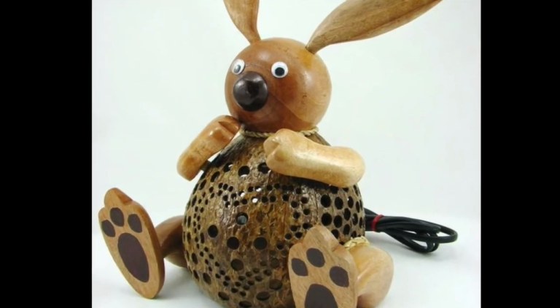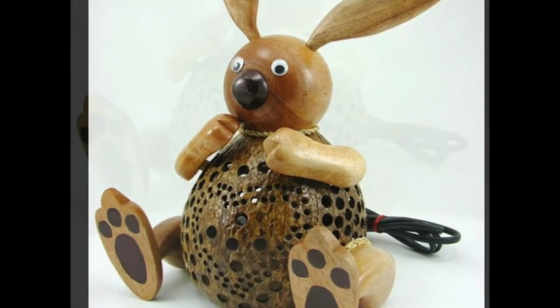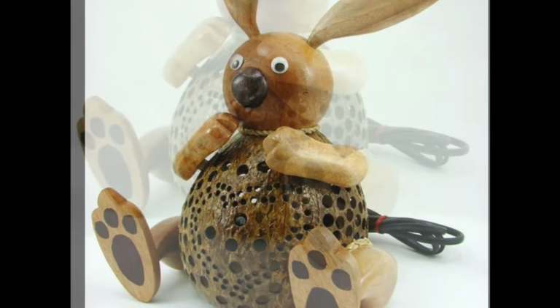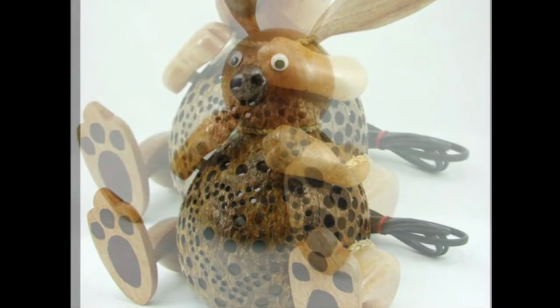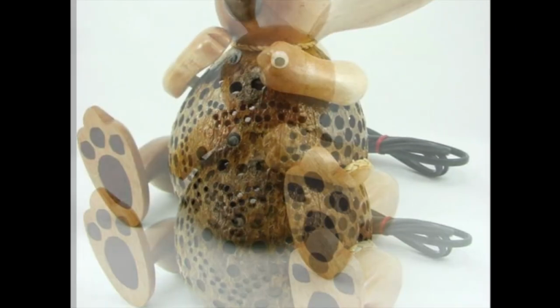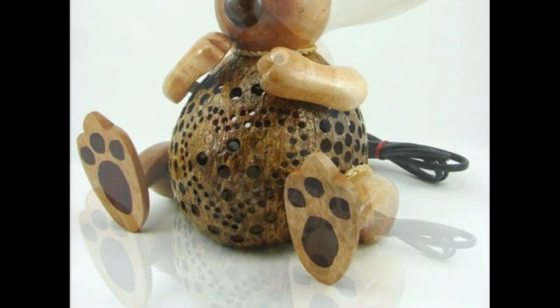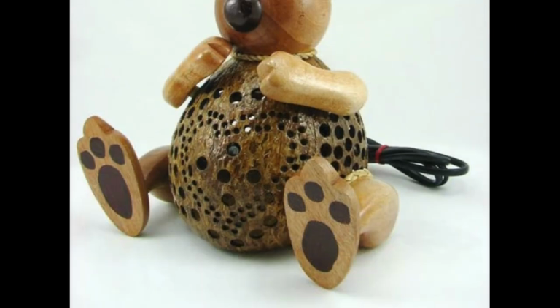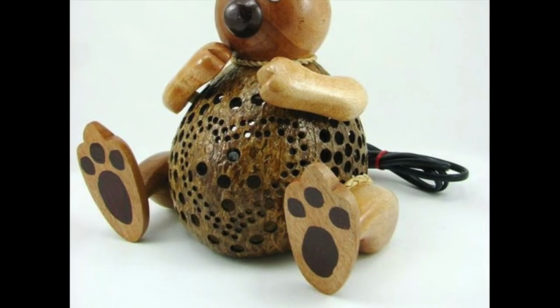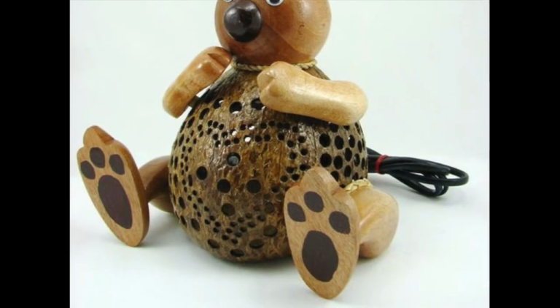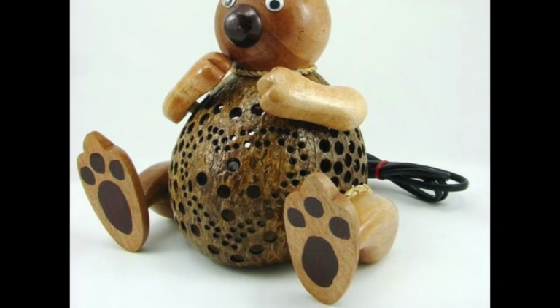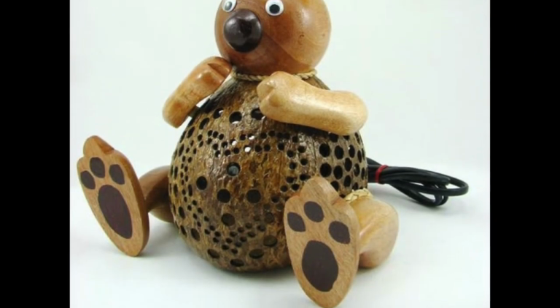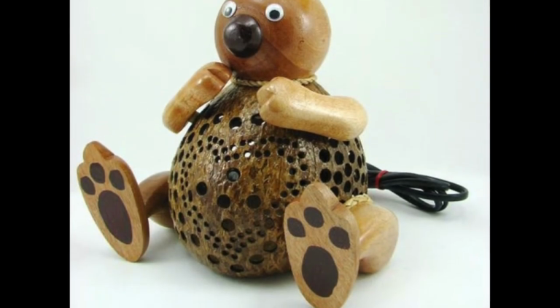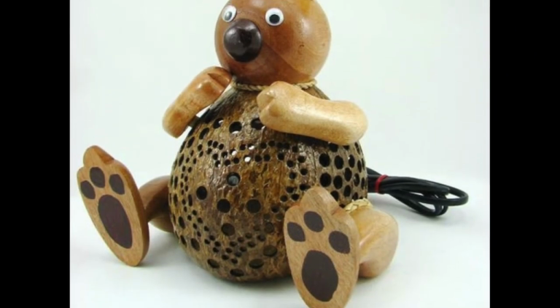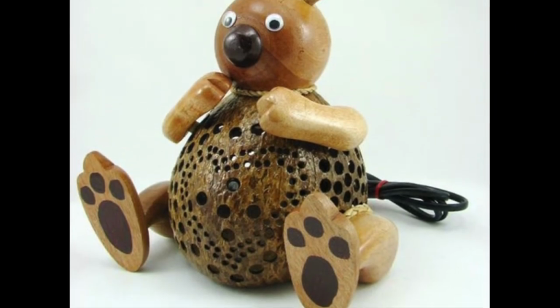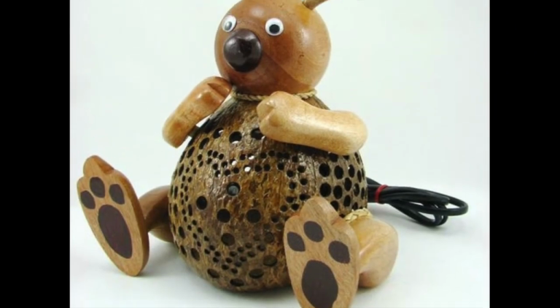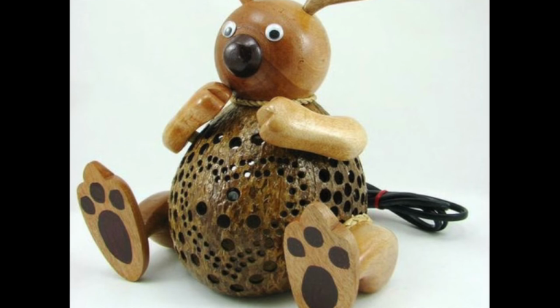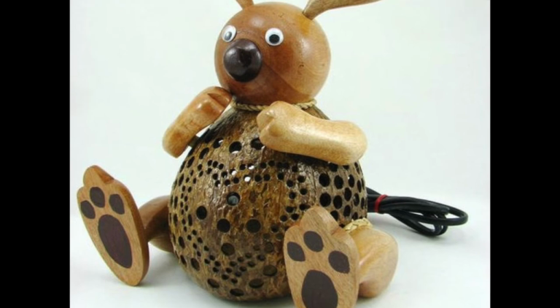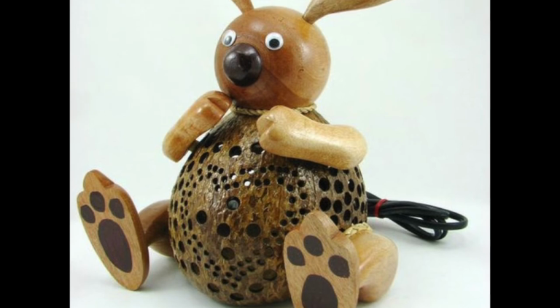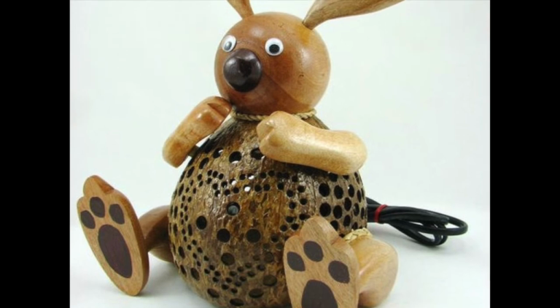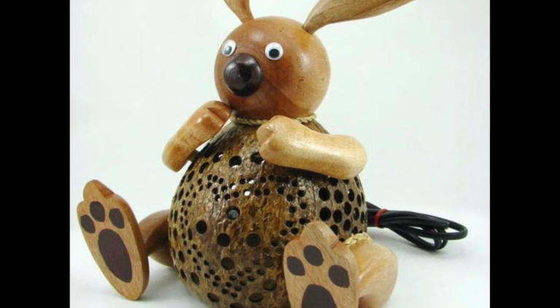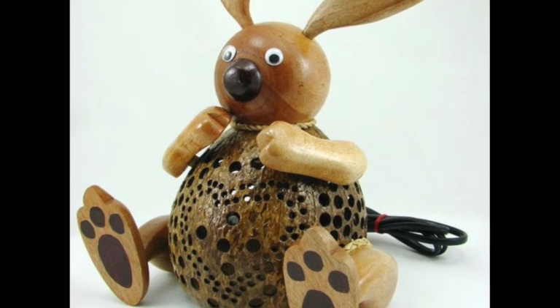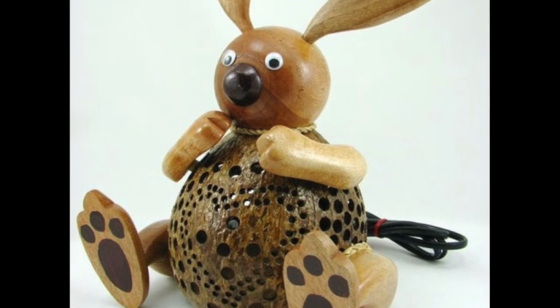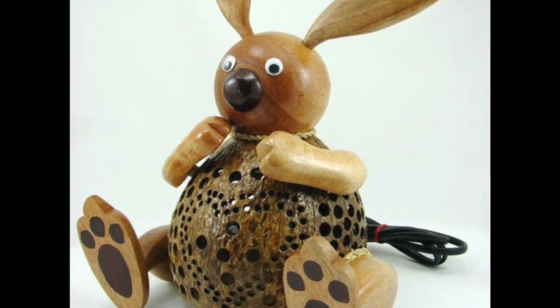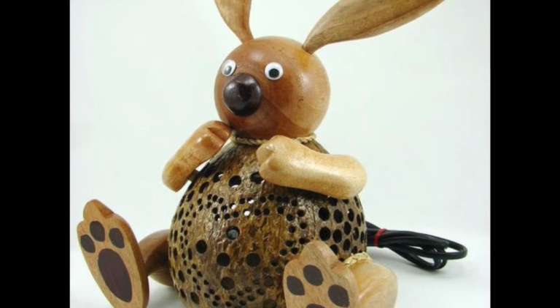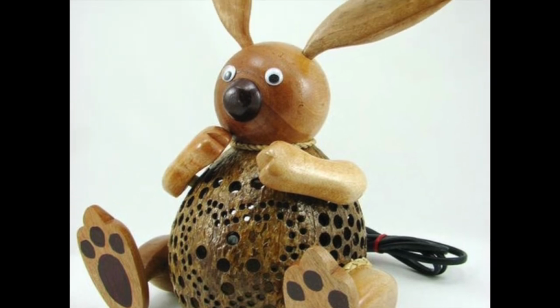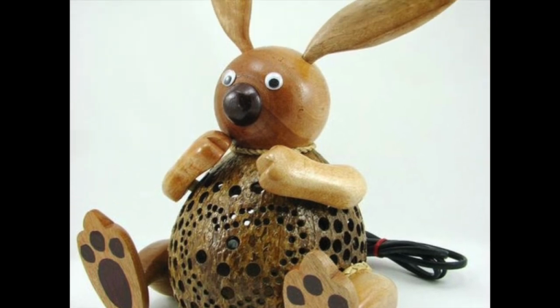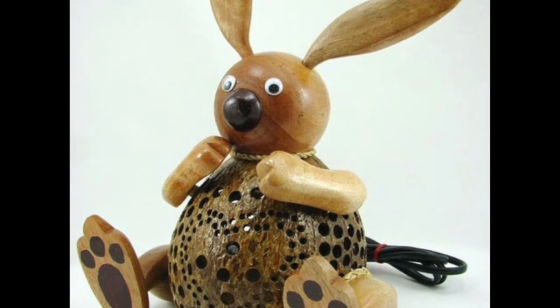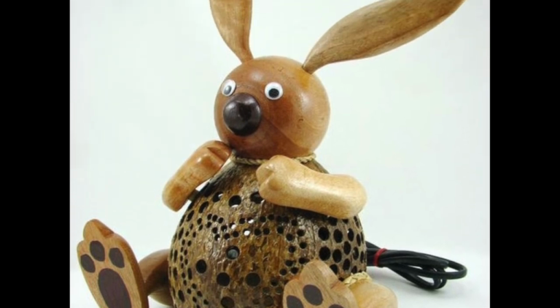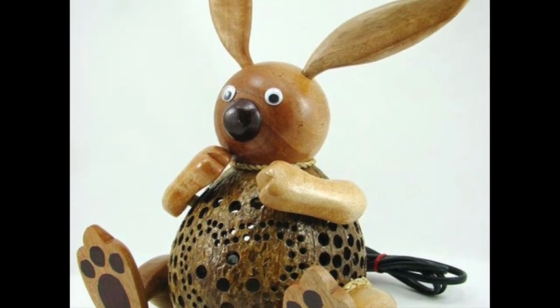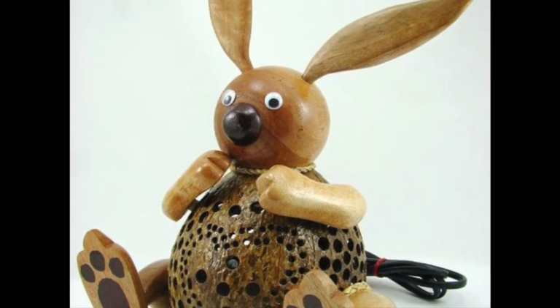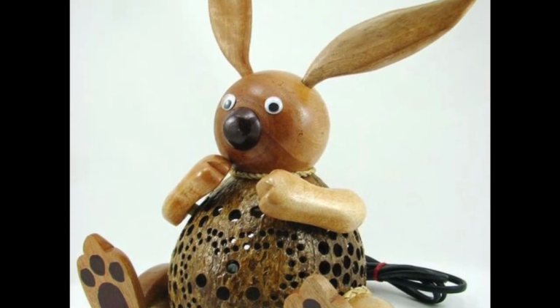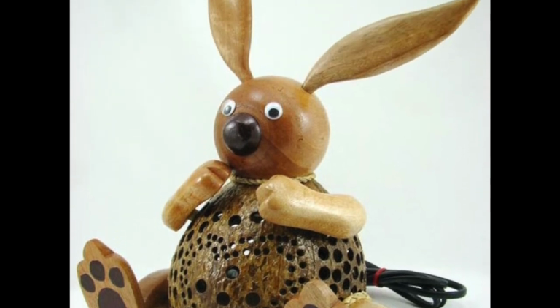This bunny night light can hop on over to my room anytime, no problem — I'd love to have it.